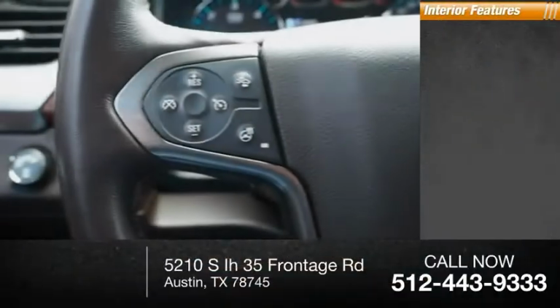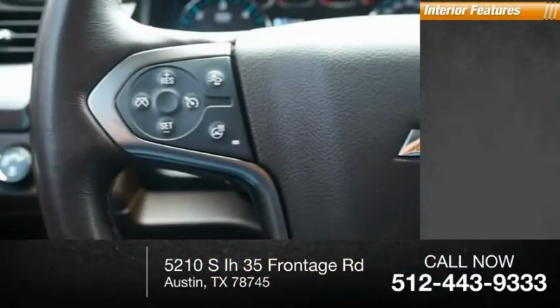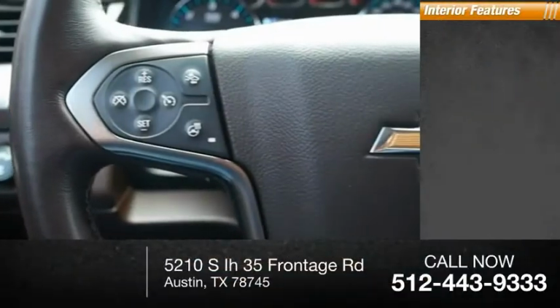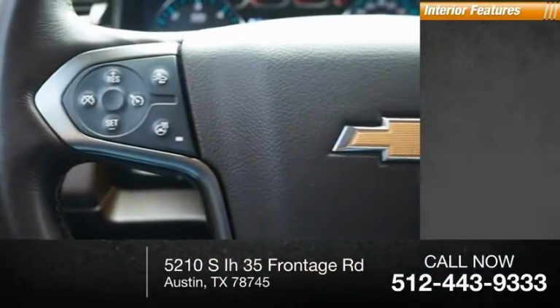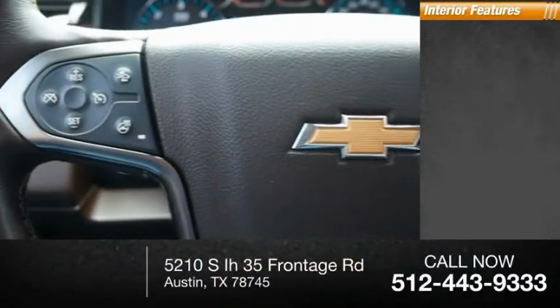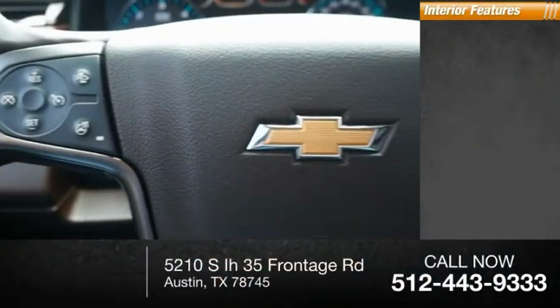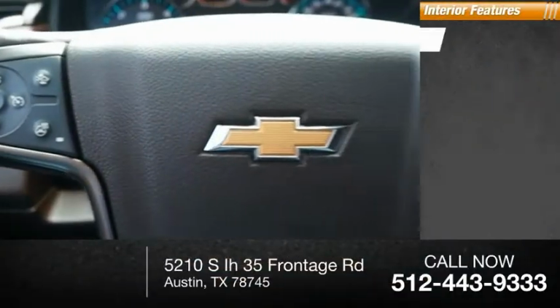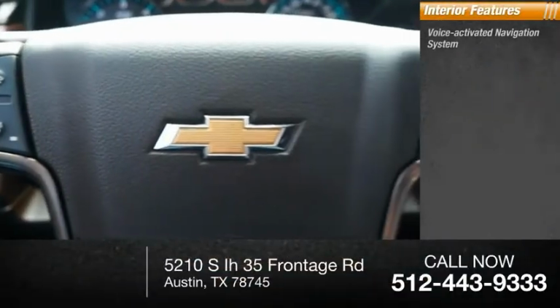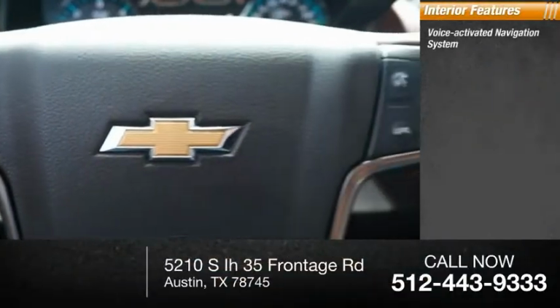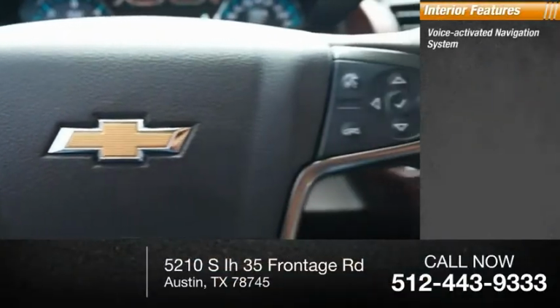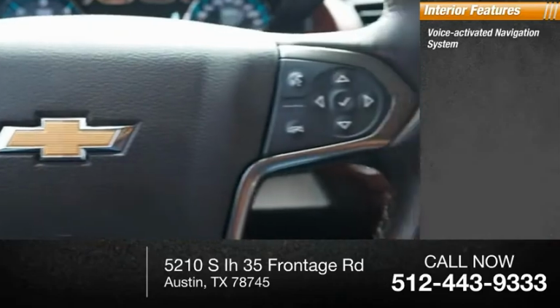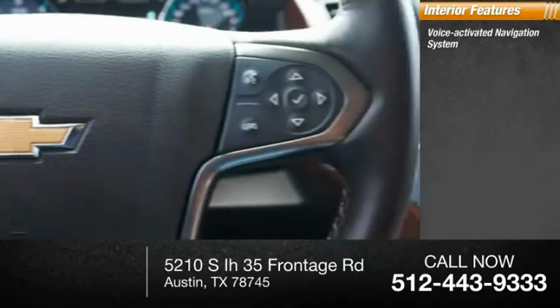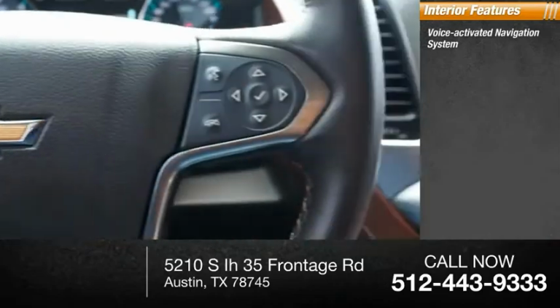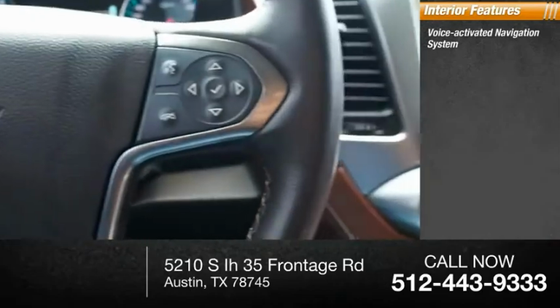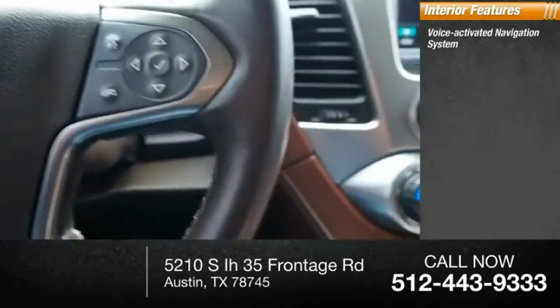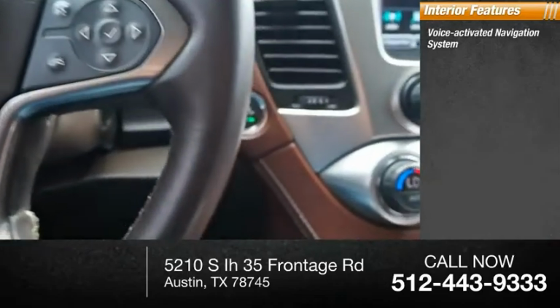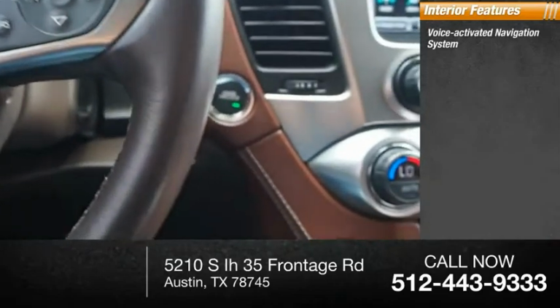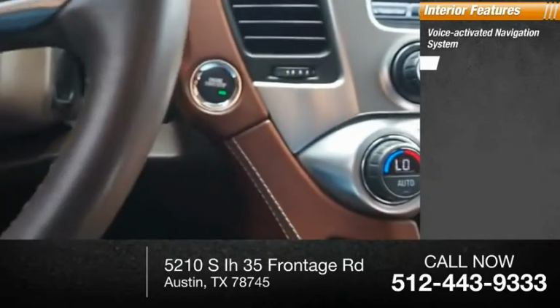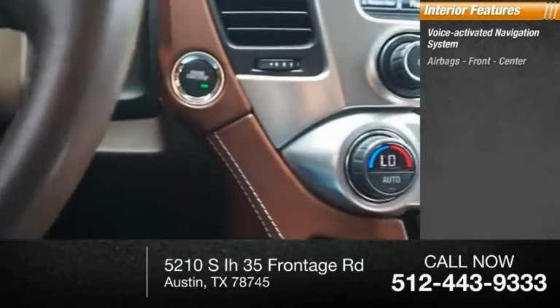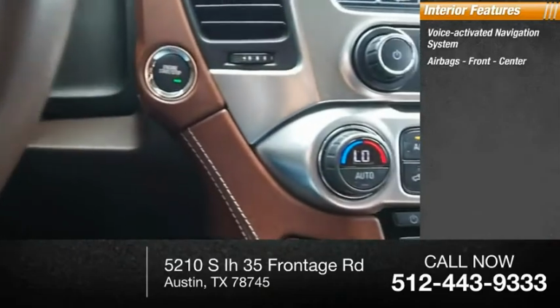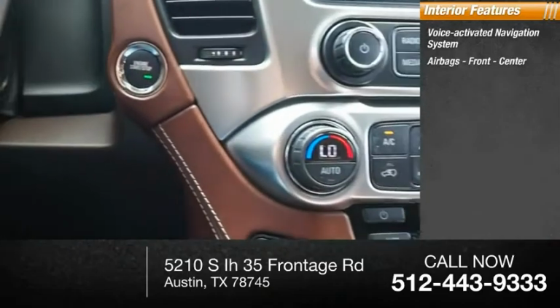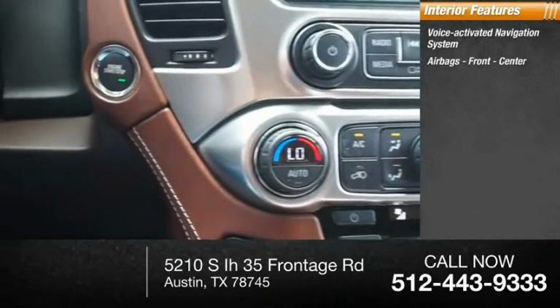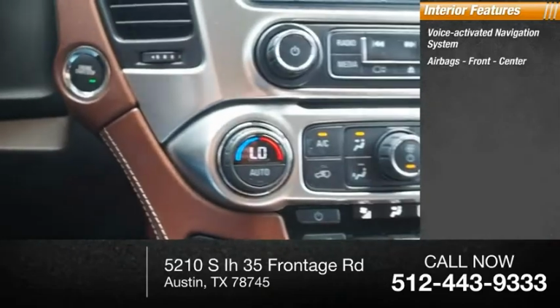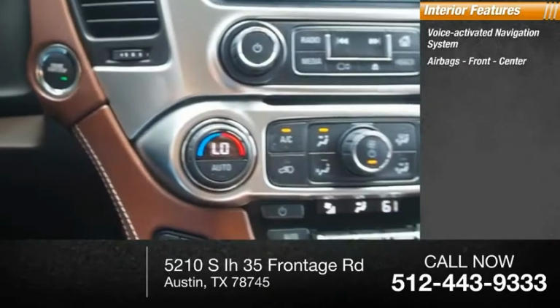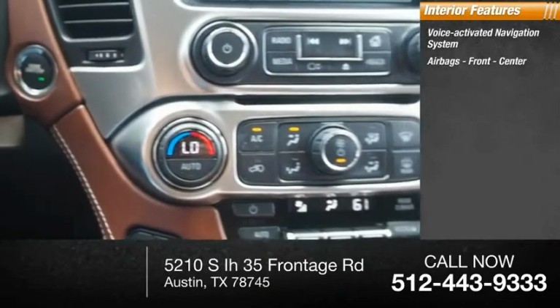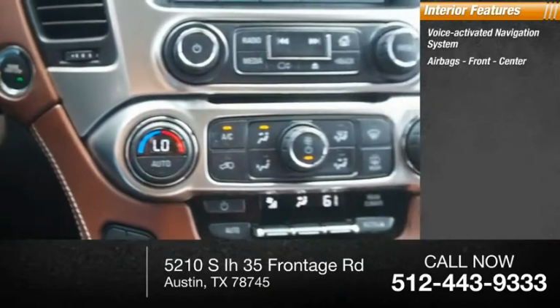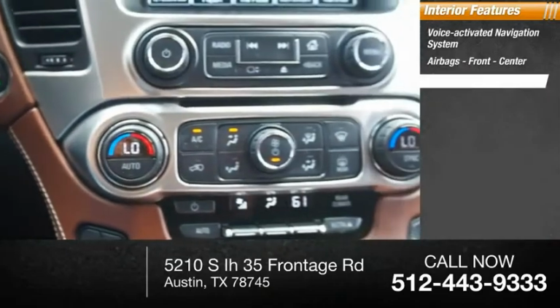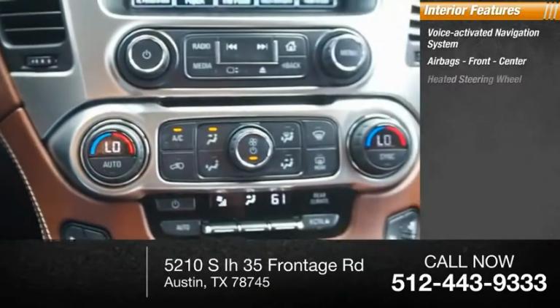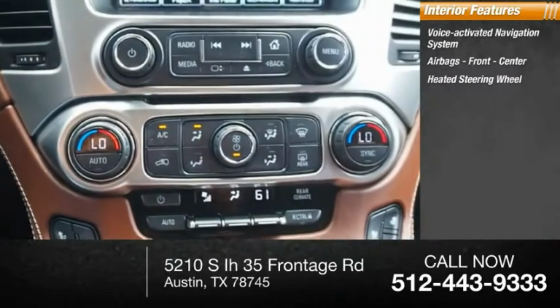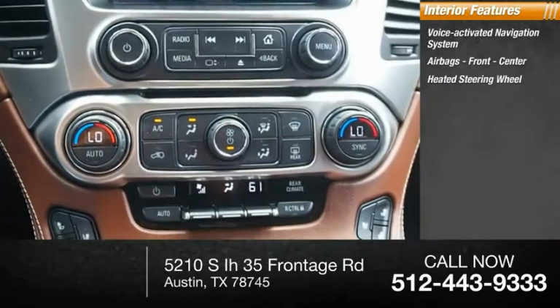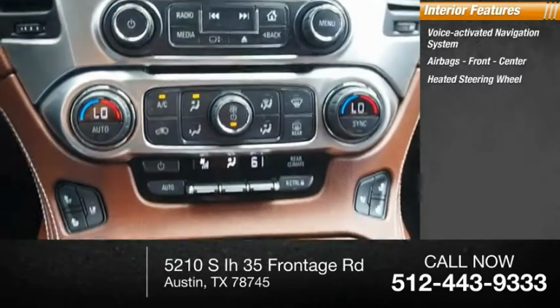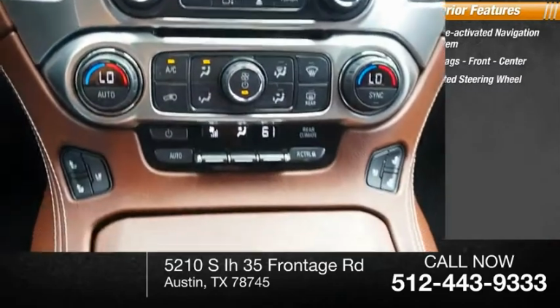Inside you'll find a voice-activated navigation system, airbags — front and center — and a heated steering wheel.